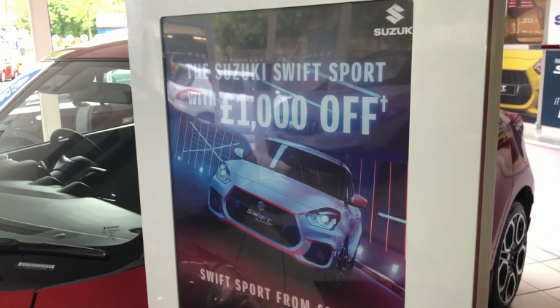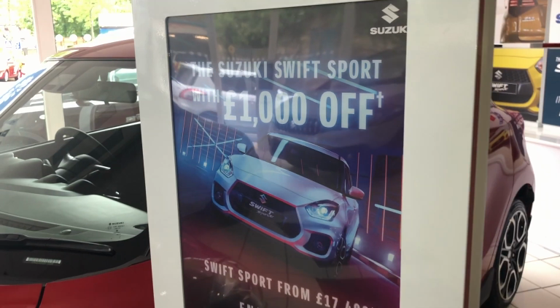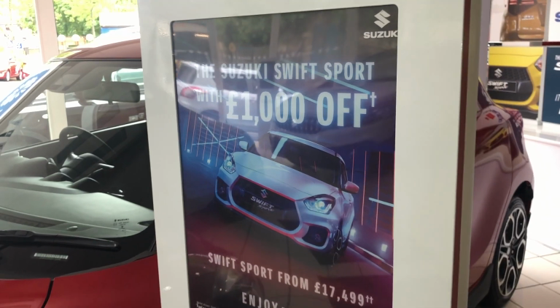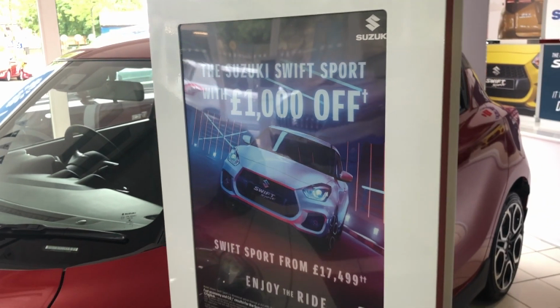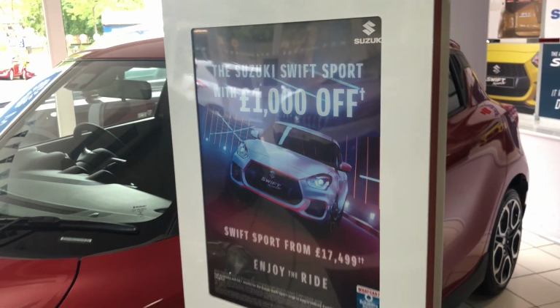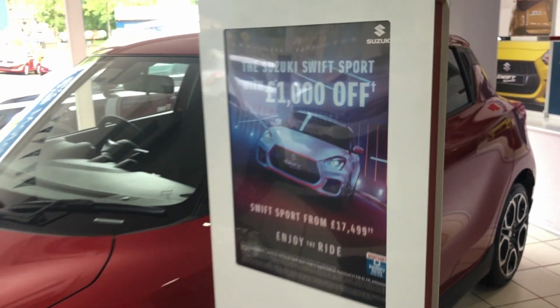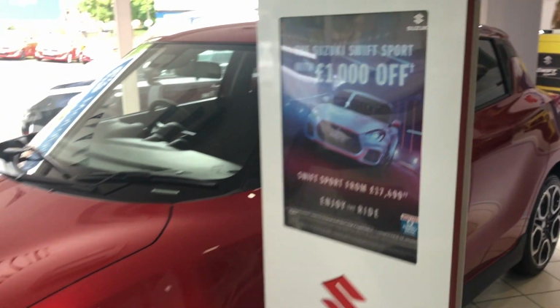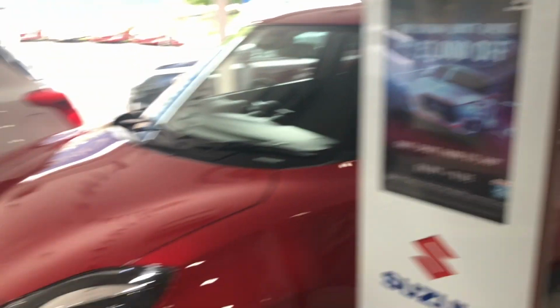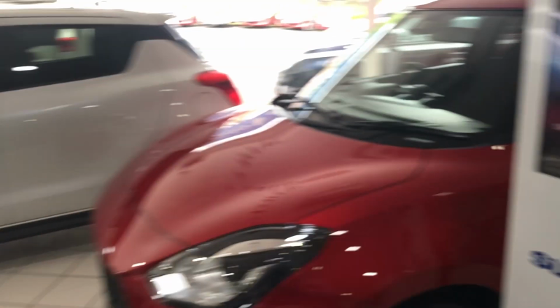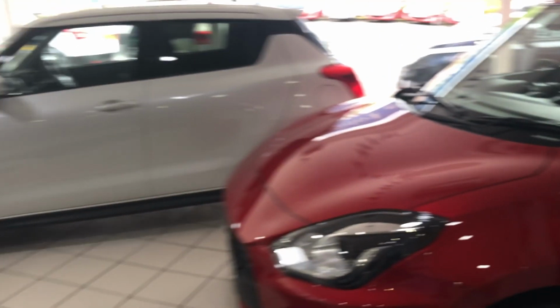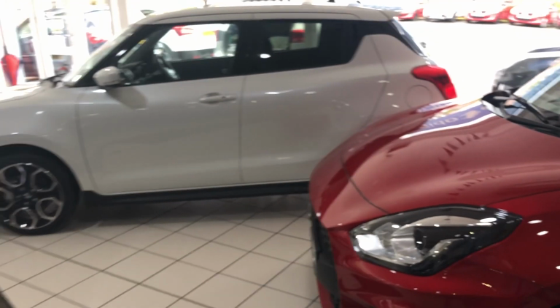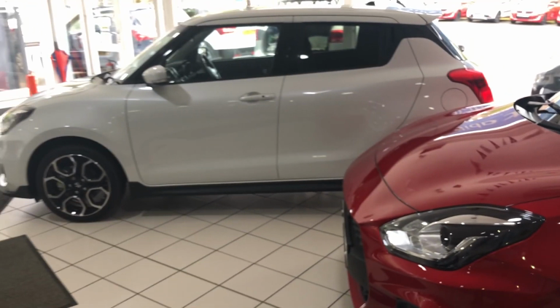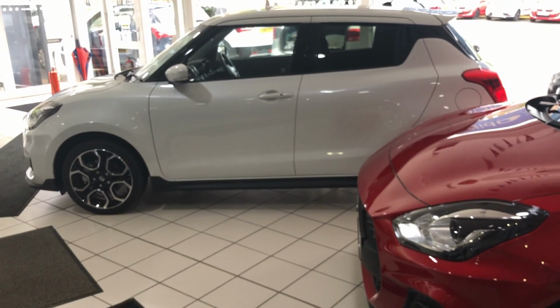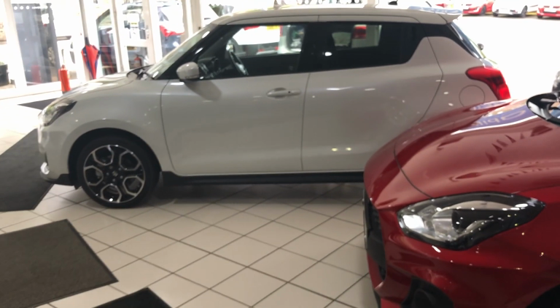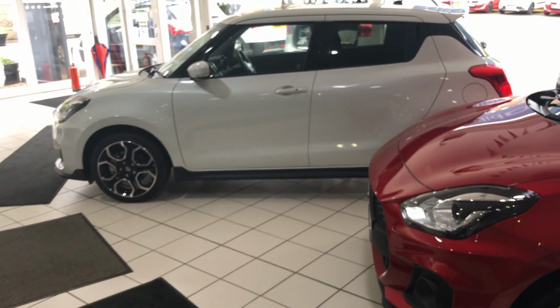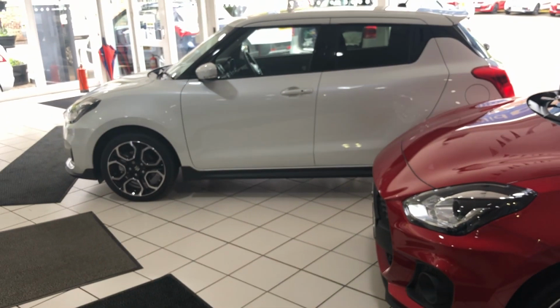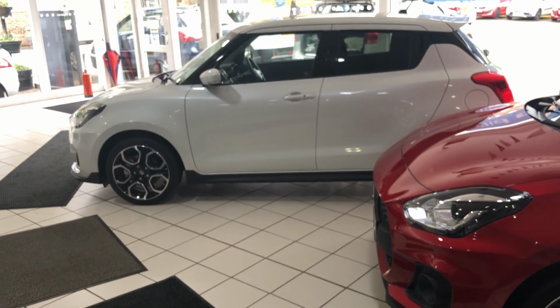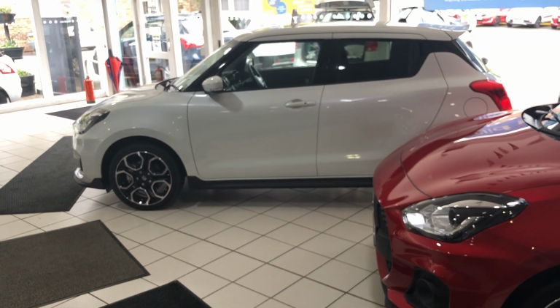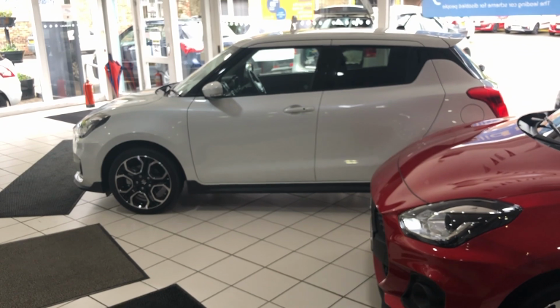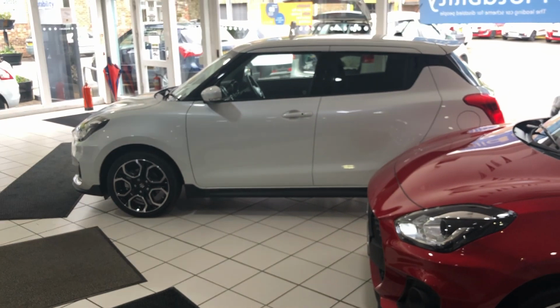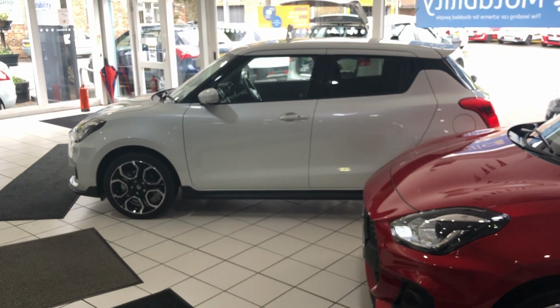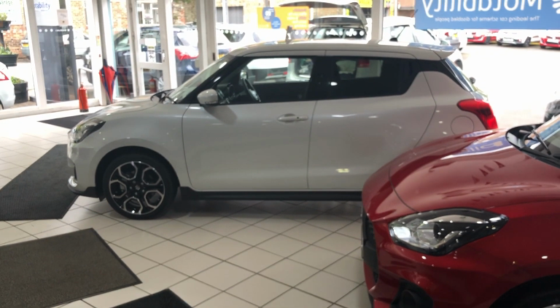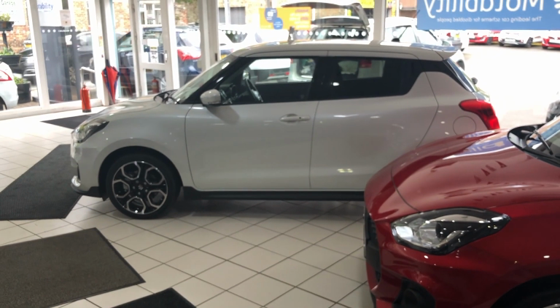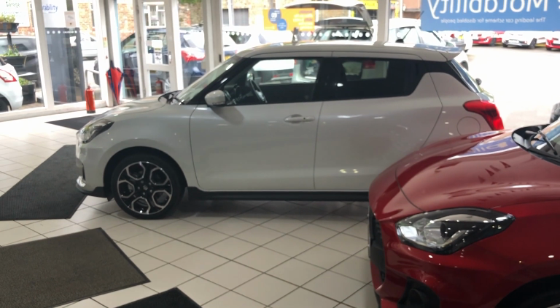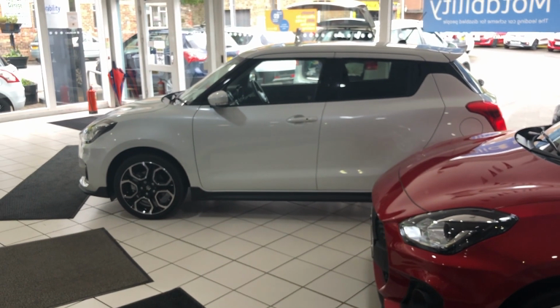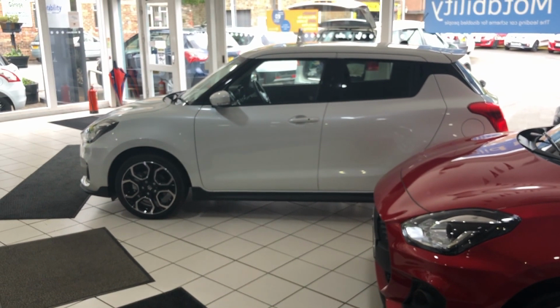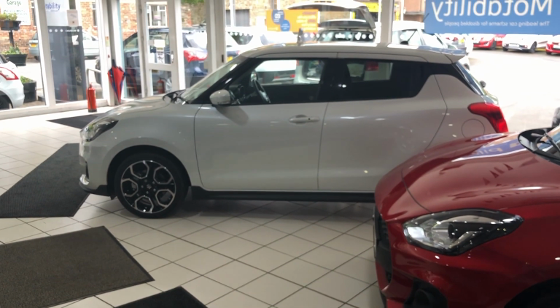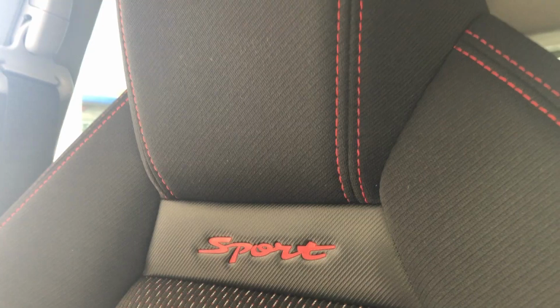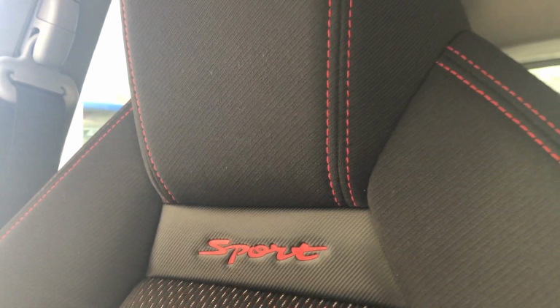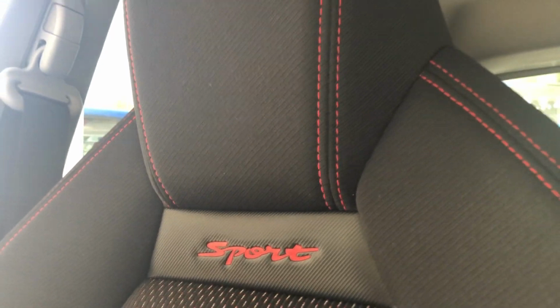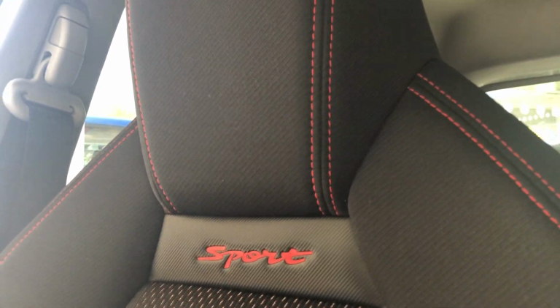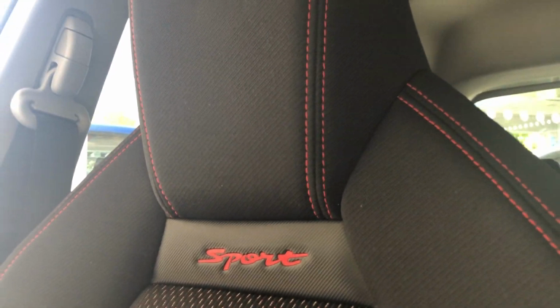One of the best things about the Swift Sport currently is the price — £17,499, and that's £1,000 off retail, and that includes your metallic paint.